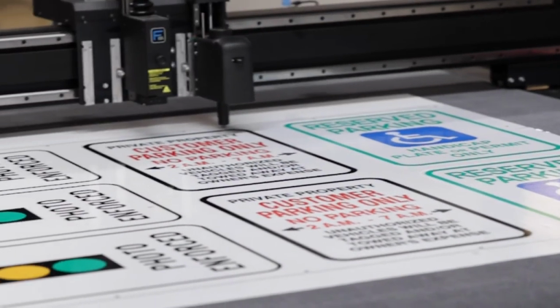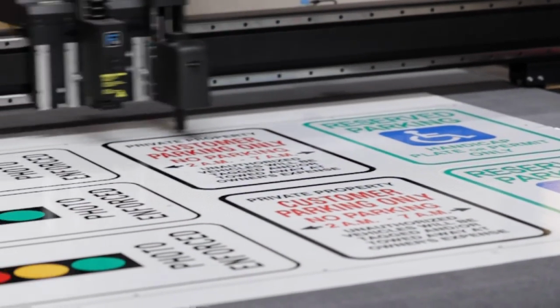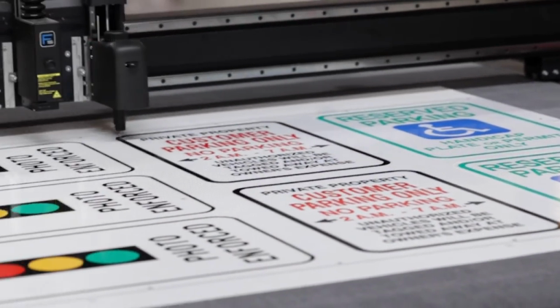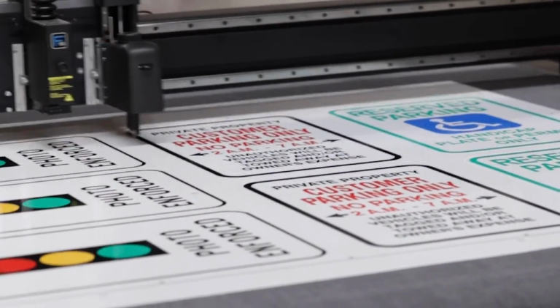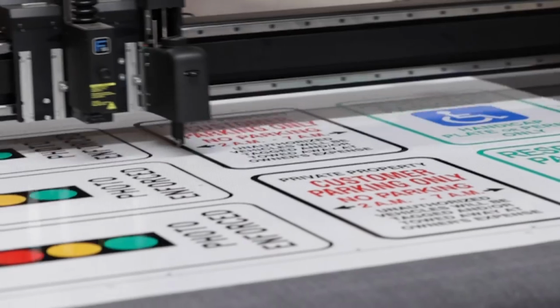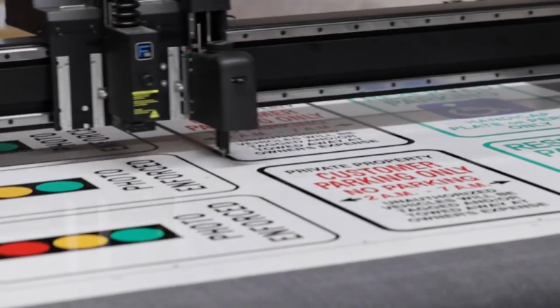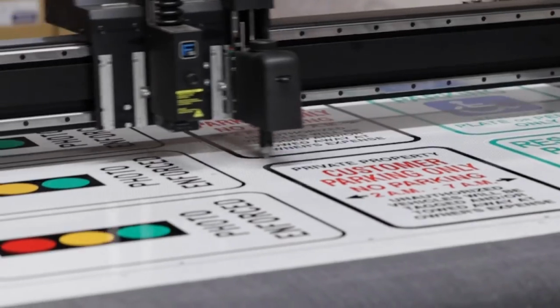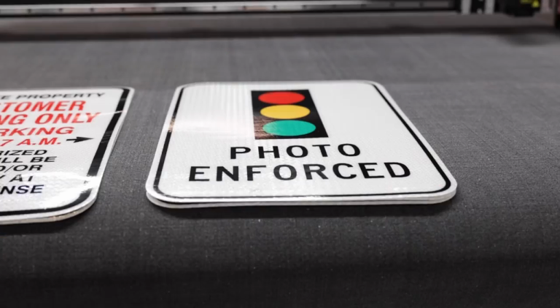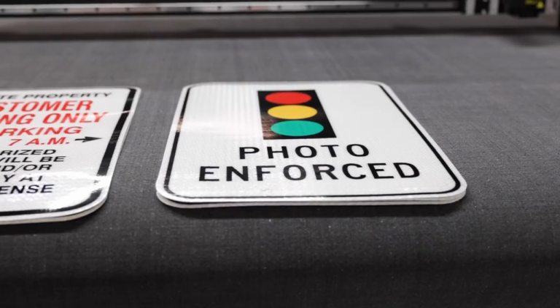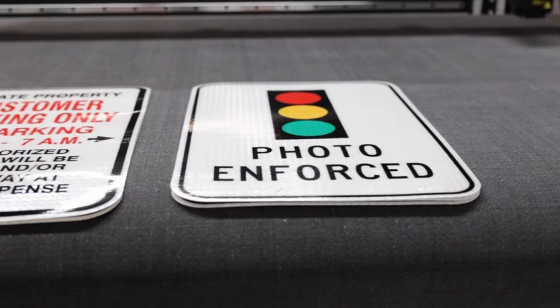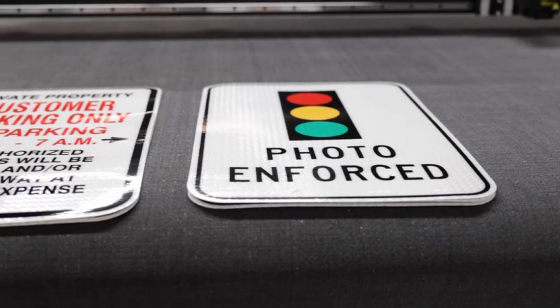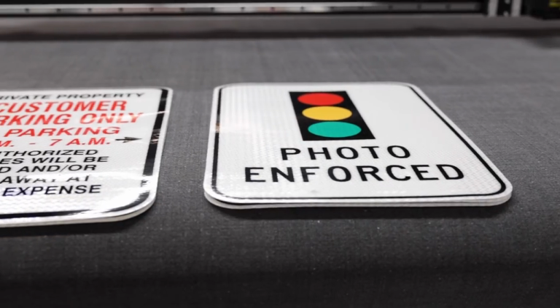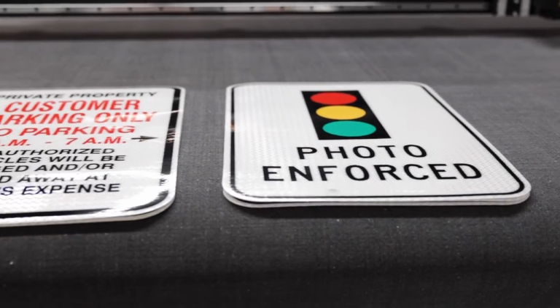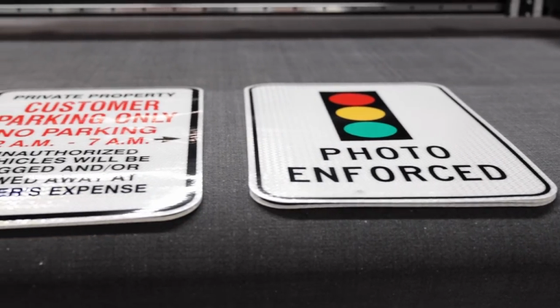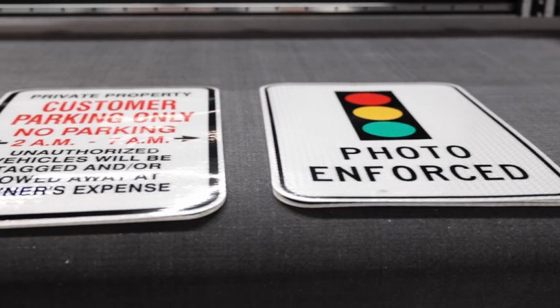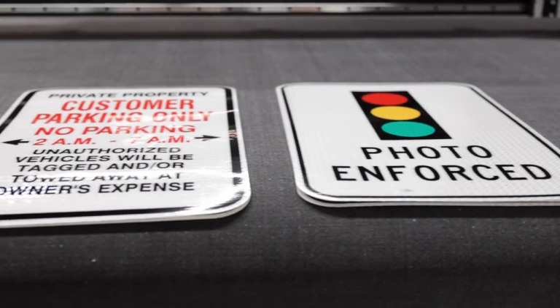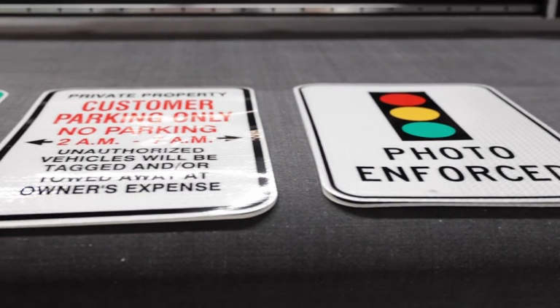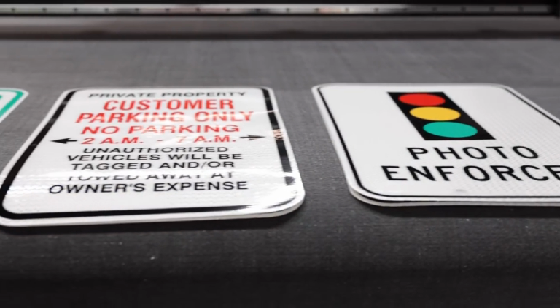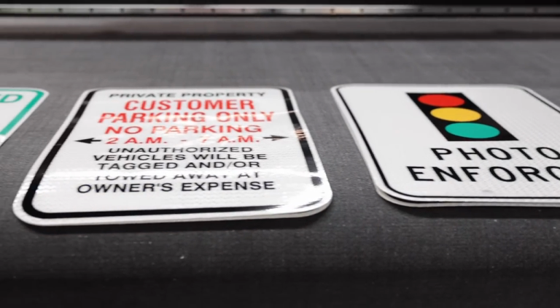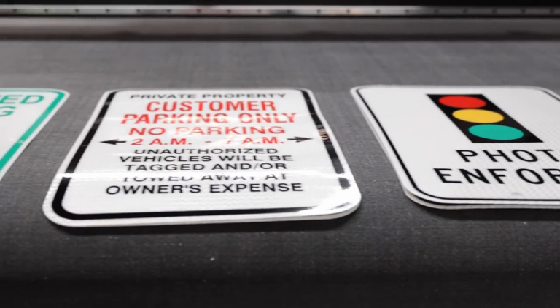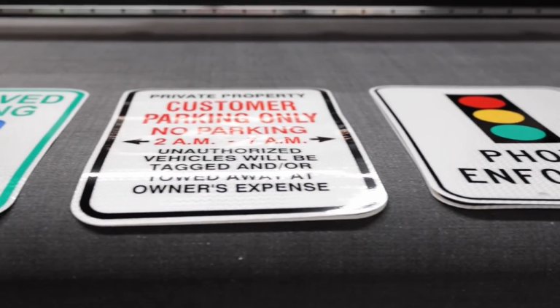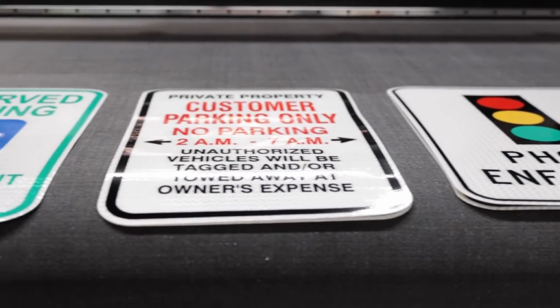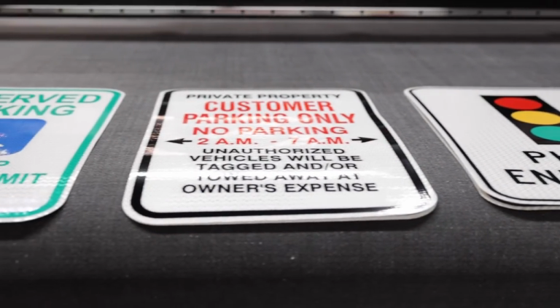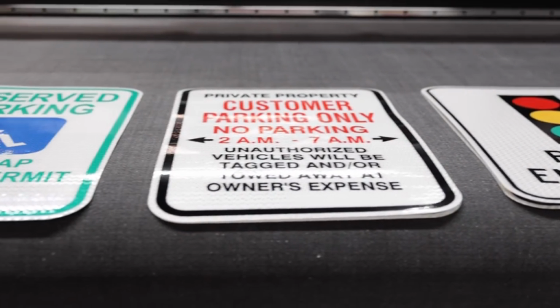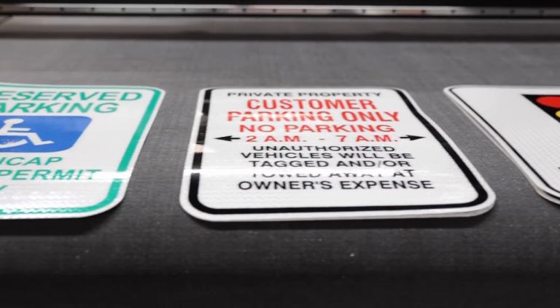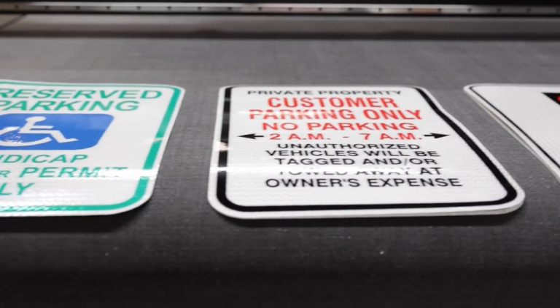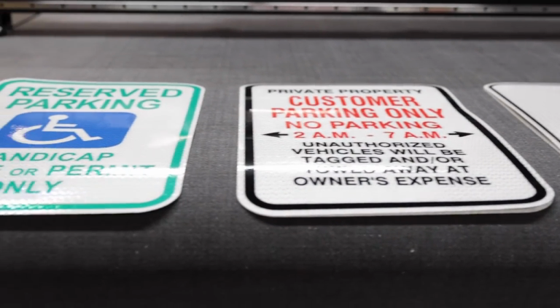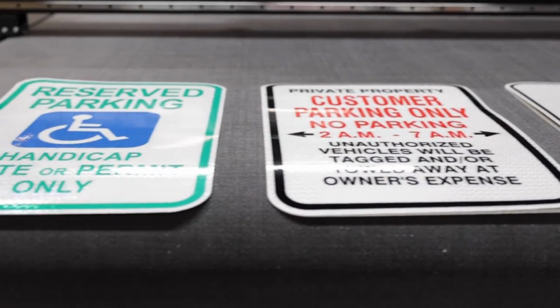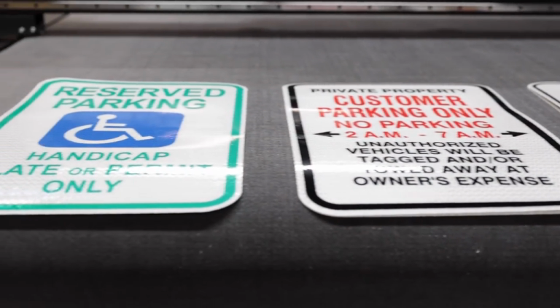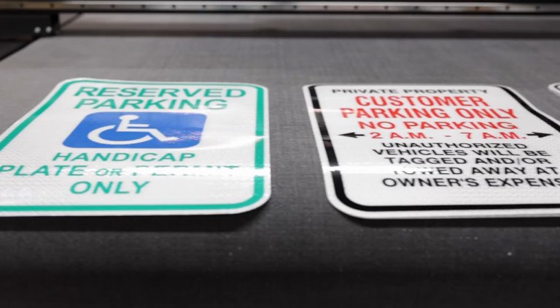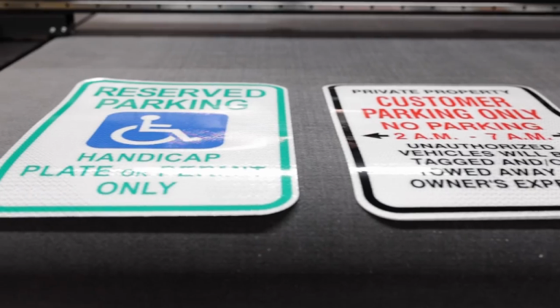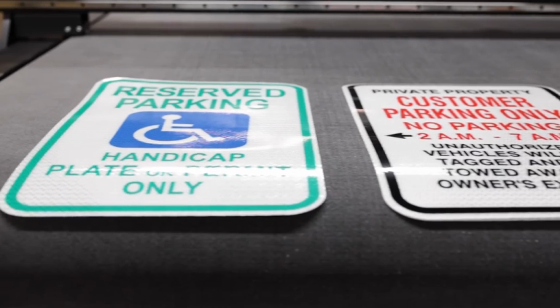Similar to what we've seen in other steps, by automating this process, we limit the amount of user error and time needed to complete this step.